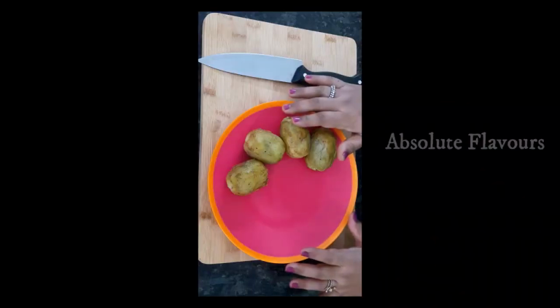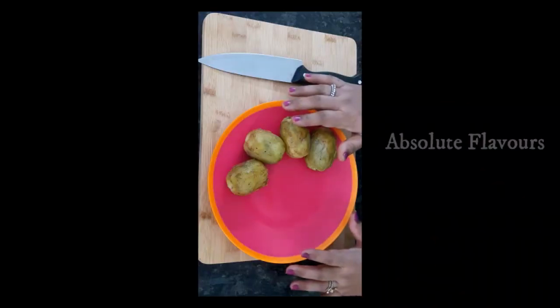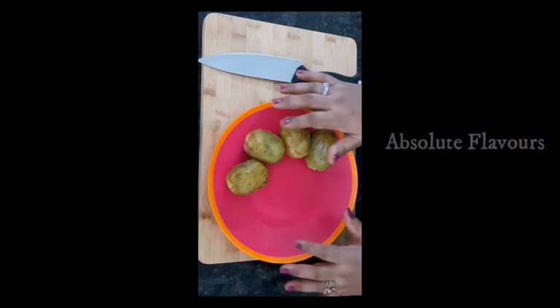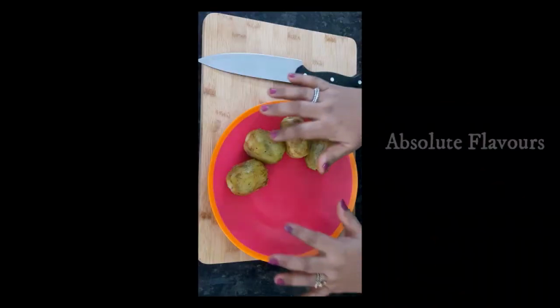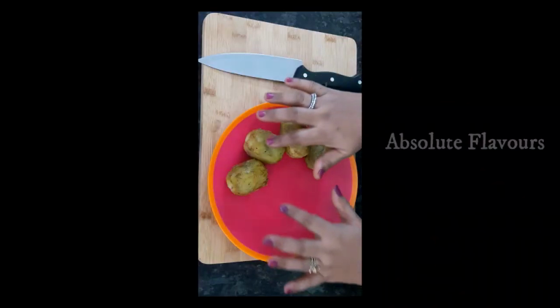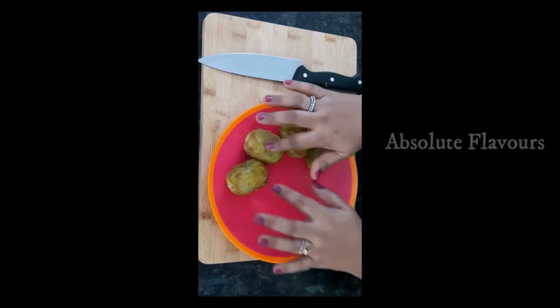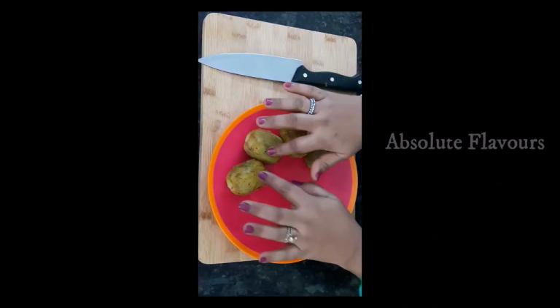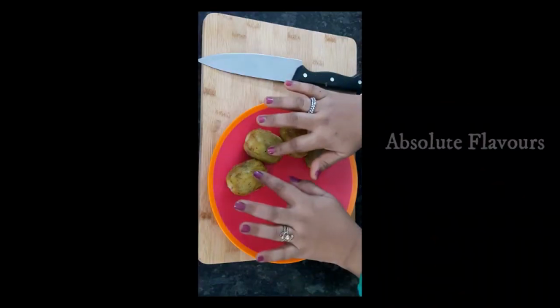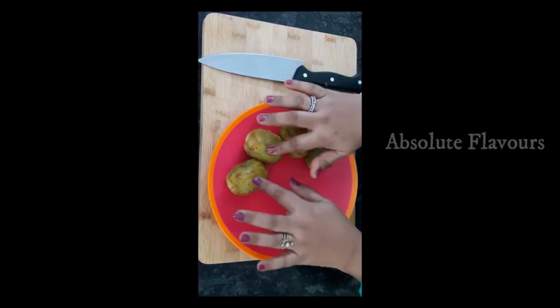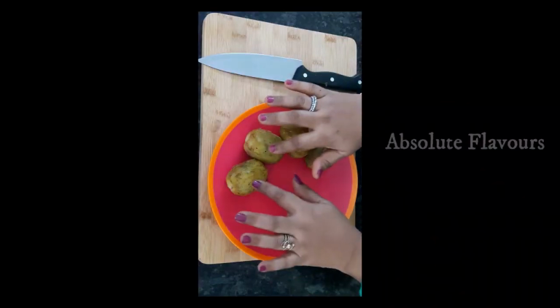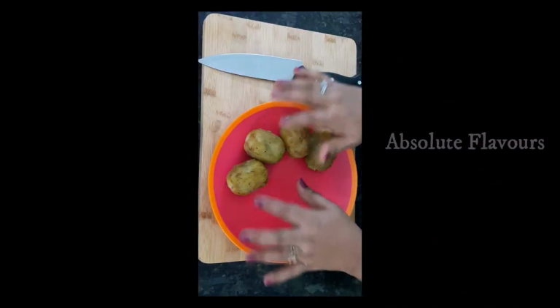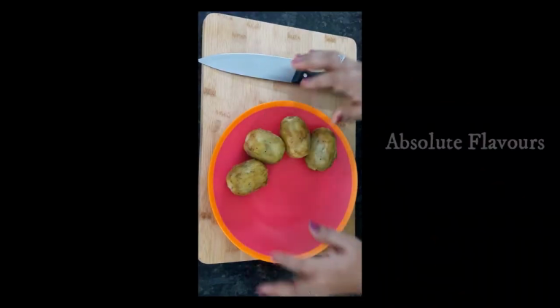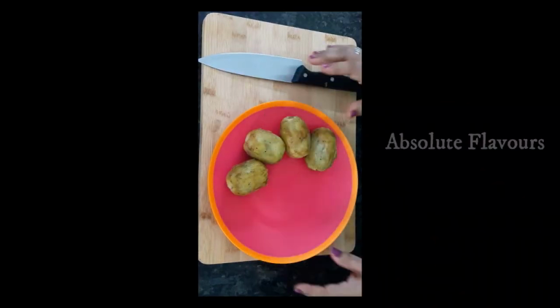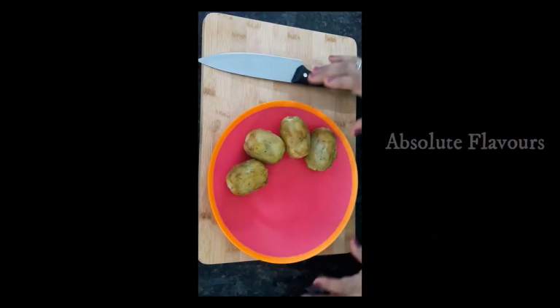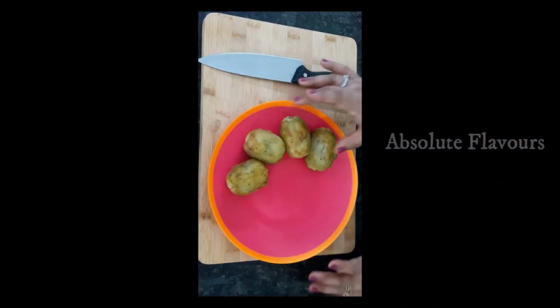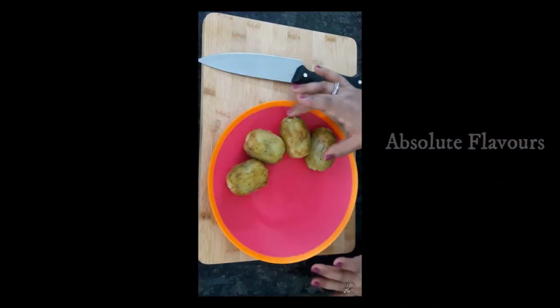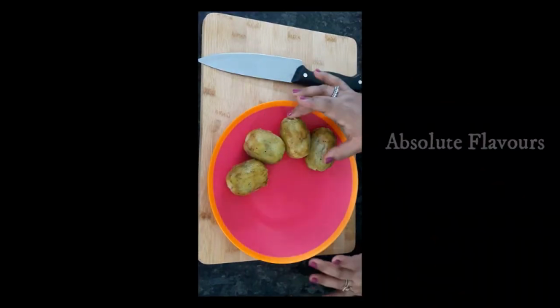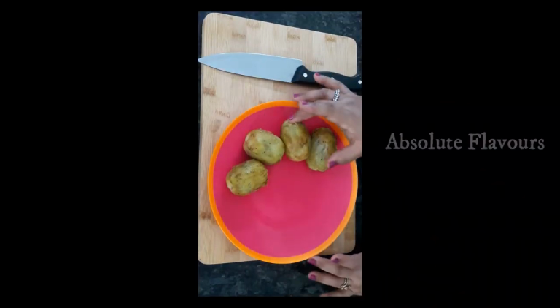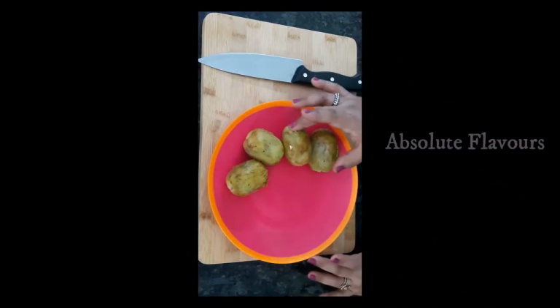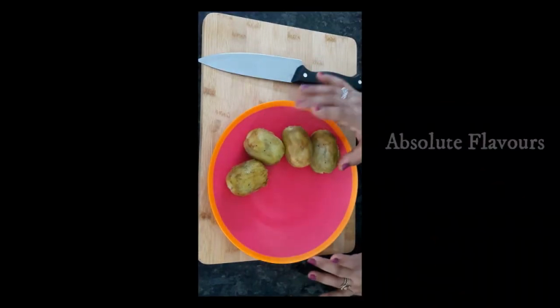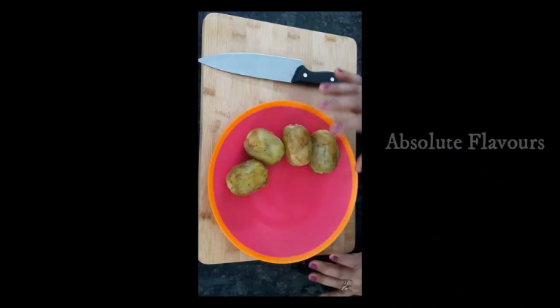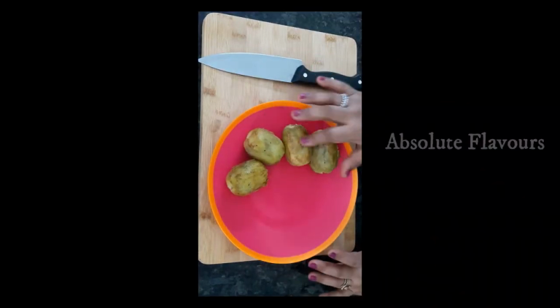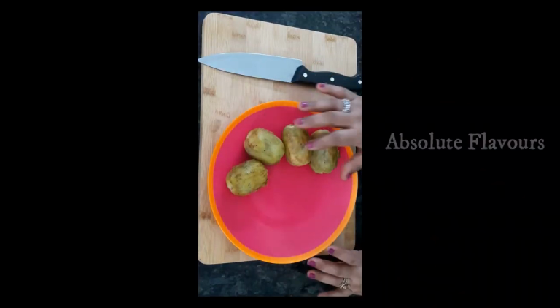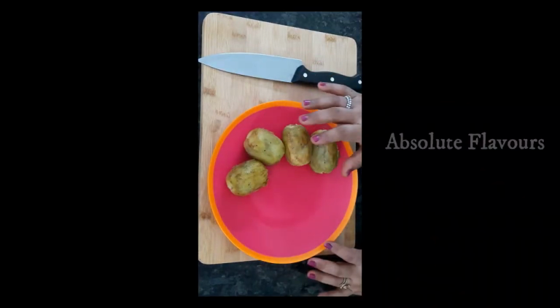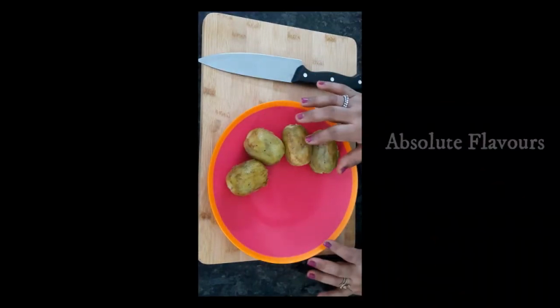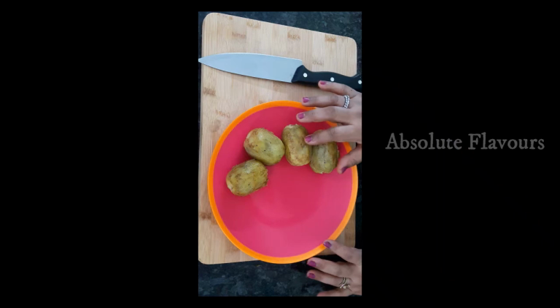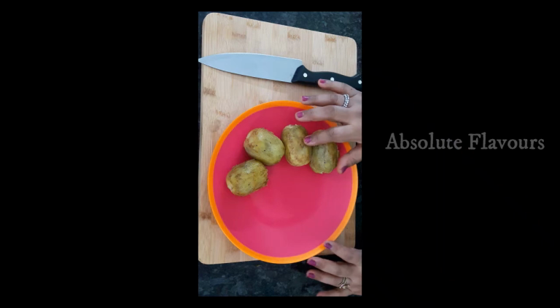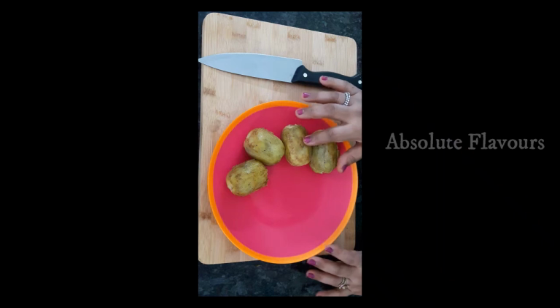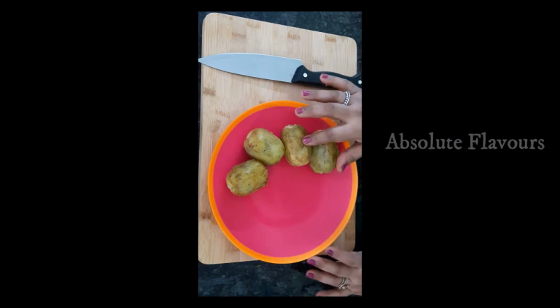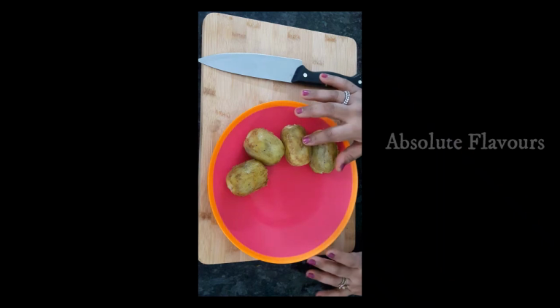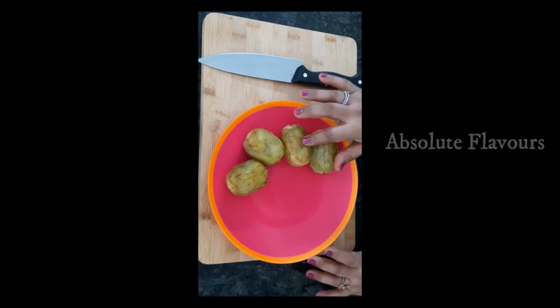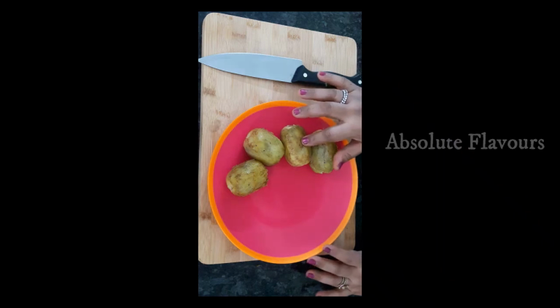The skin of our burnt kiwi is removed. Now let's chop them into small pieces.